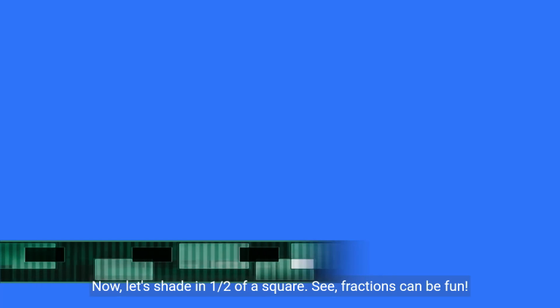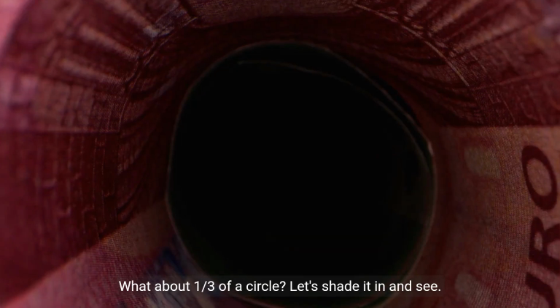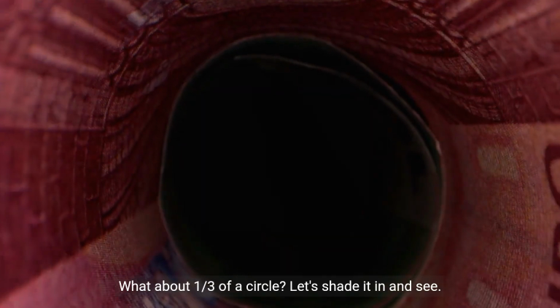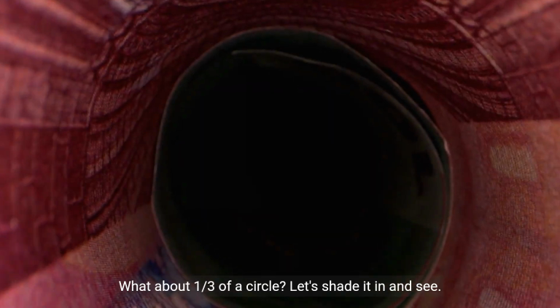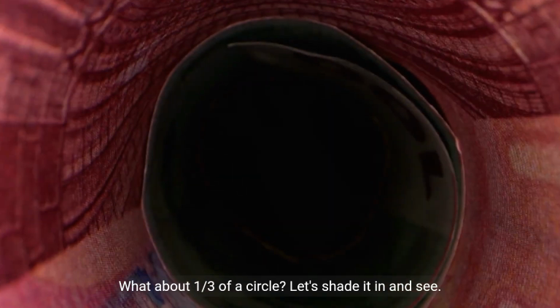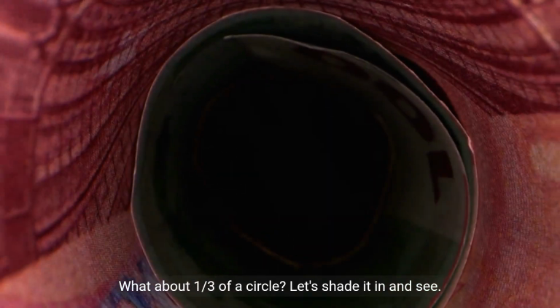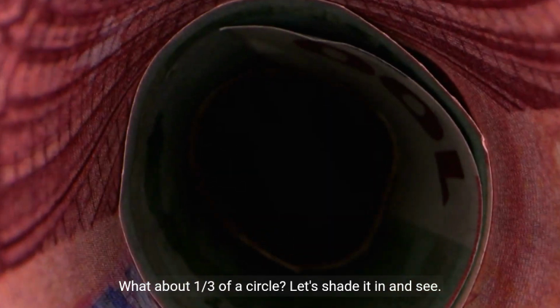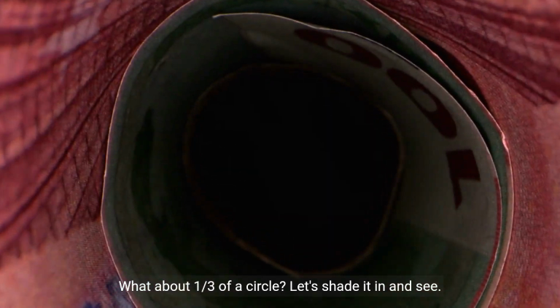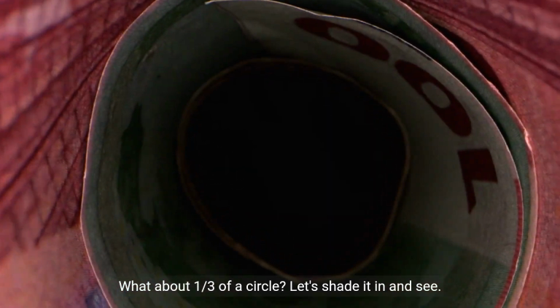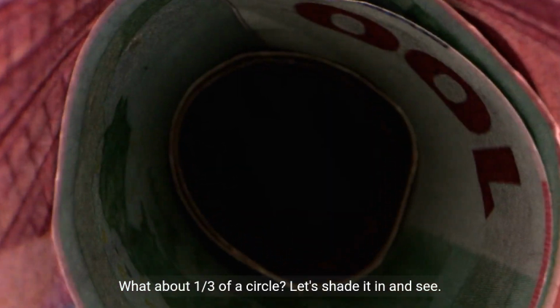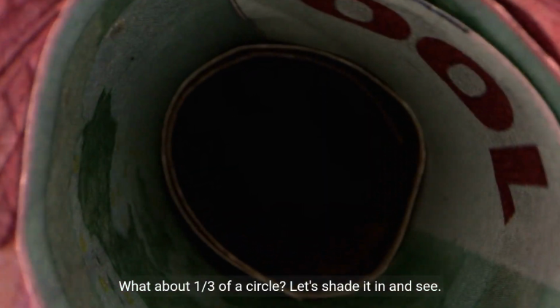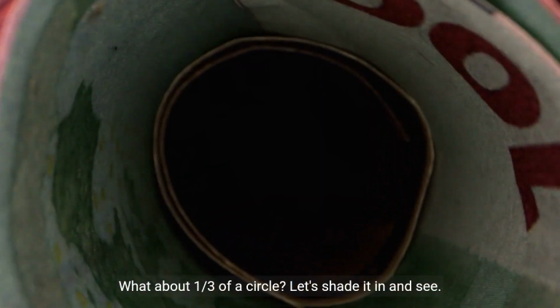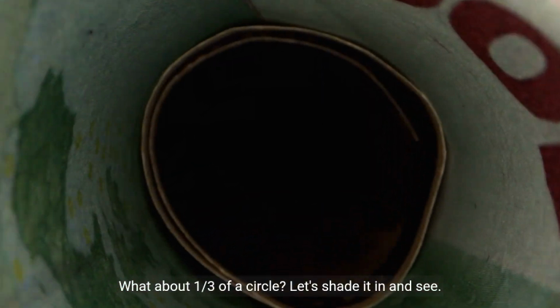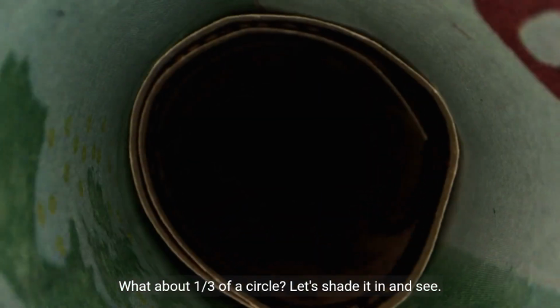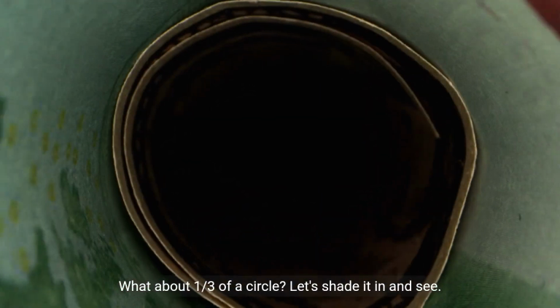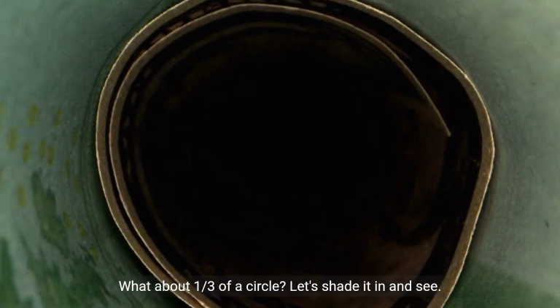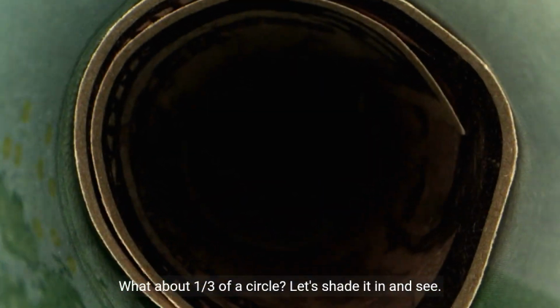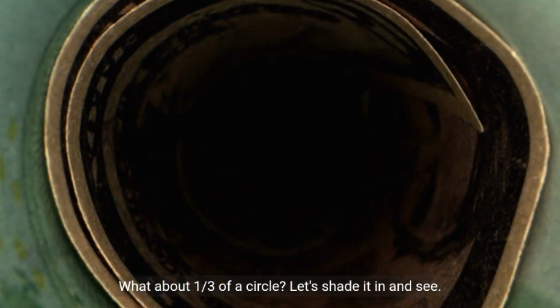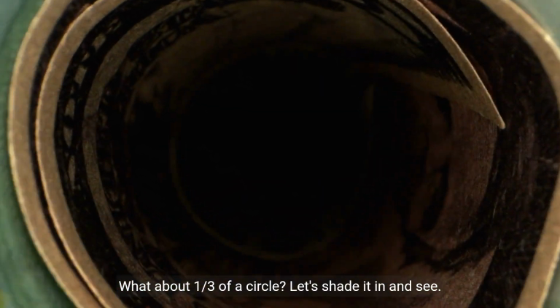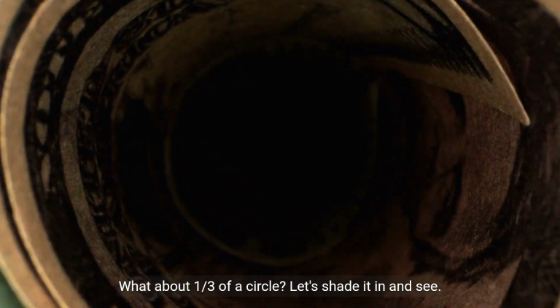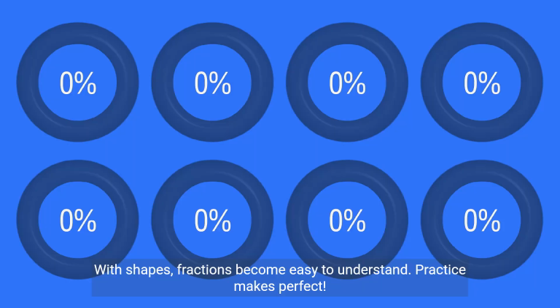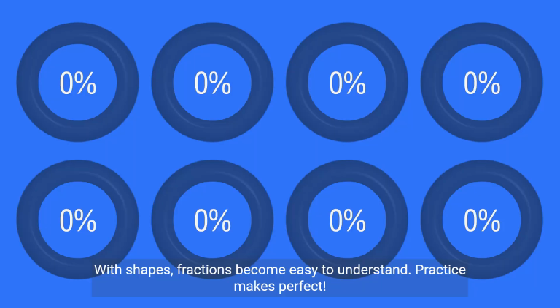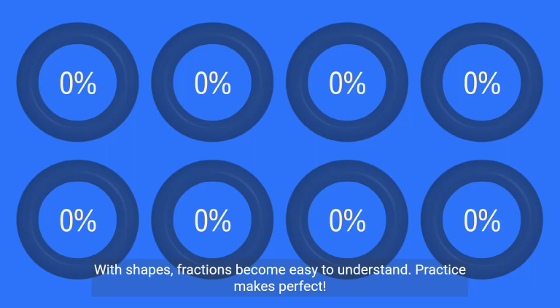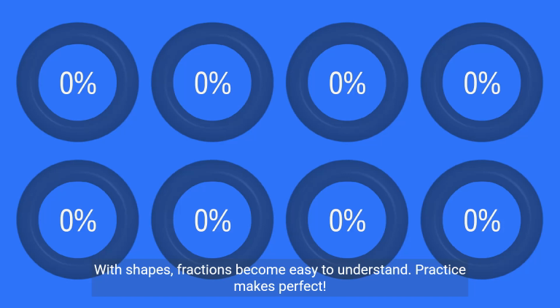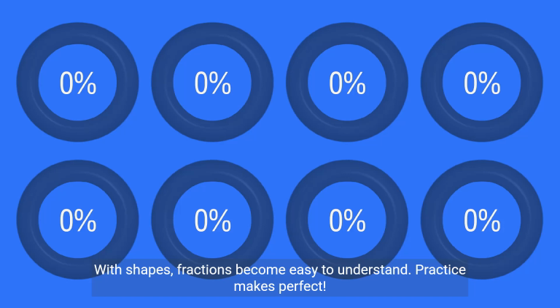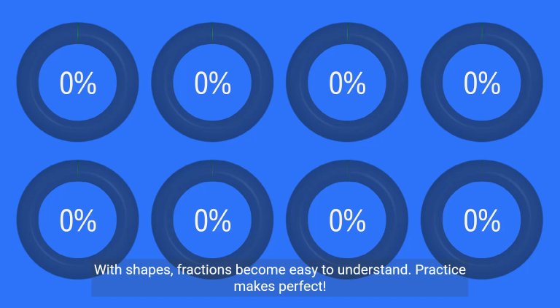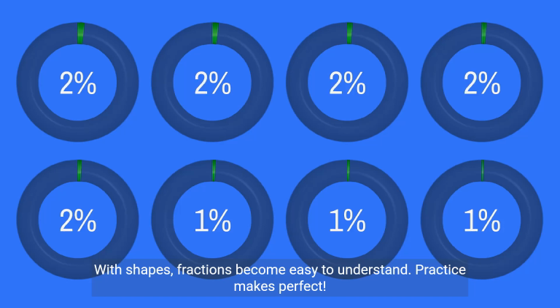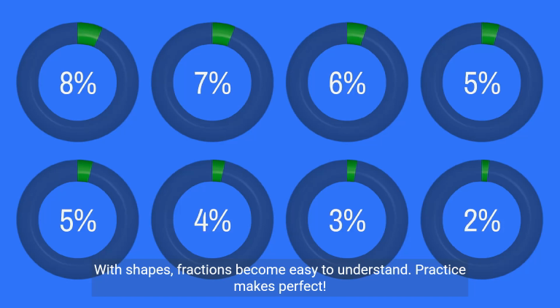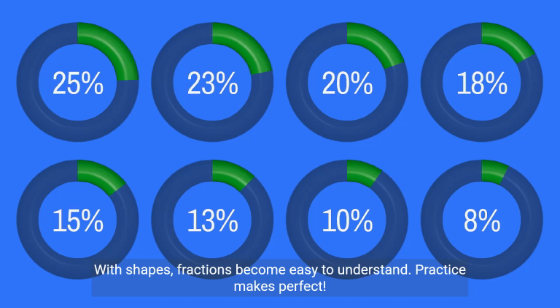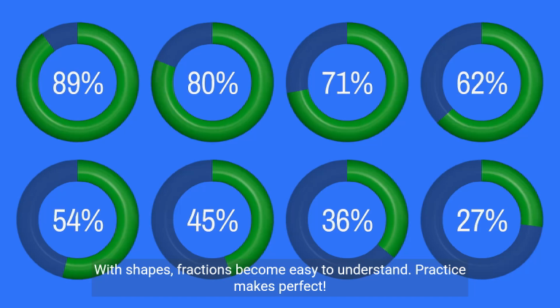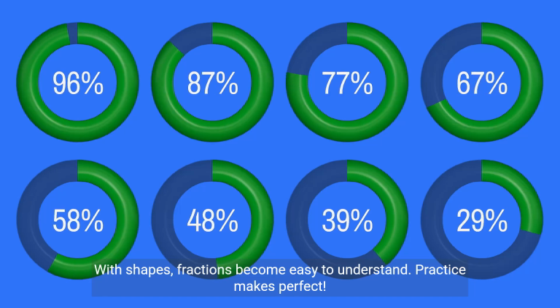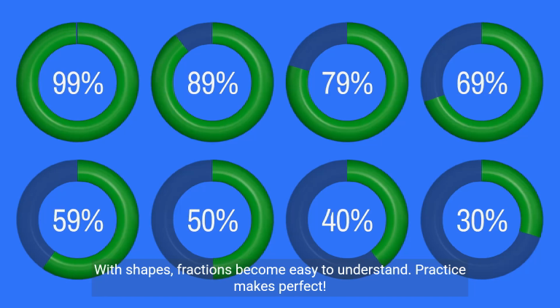What about one third of a circle? Let's shade it in and see. With shapes, fractions become easy to understand.